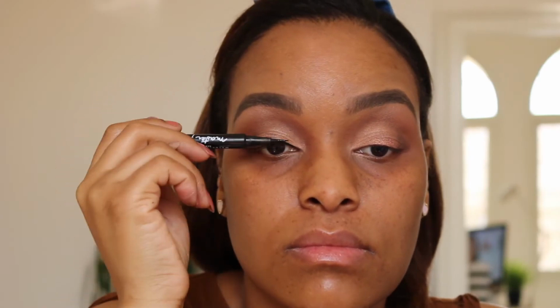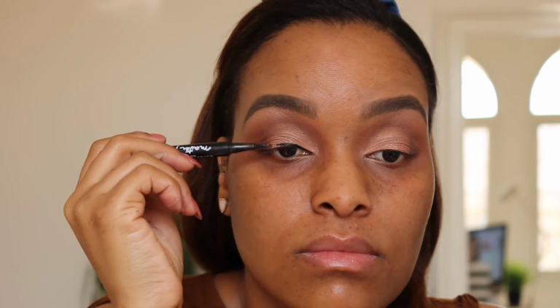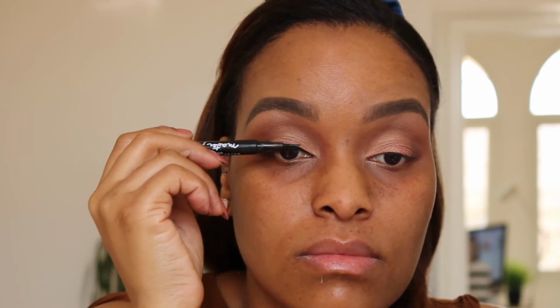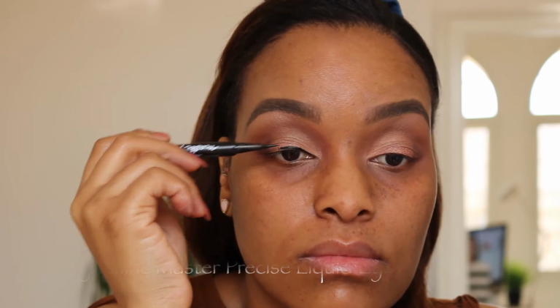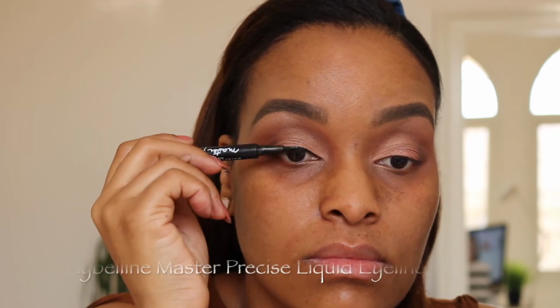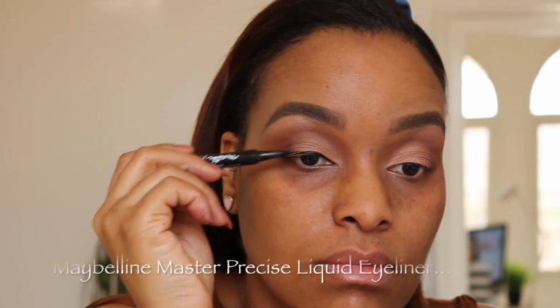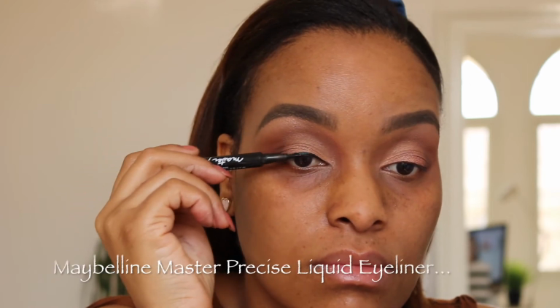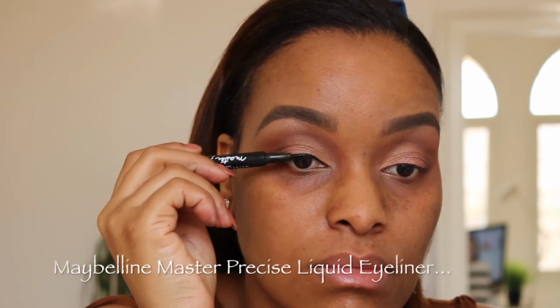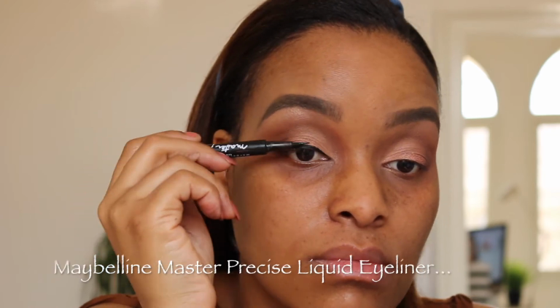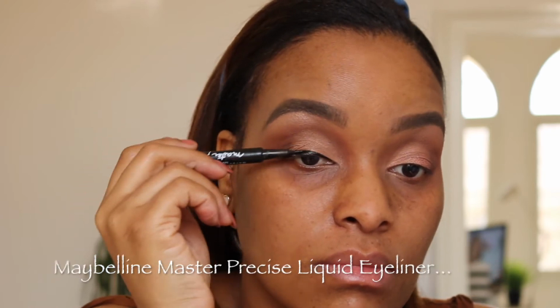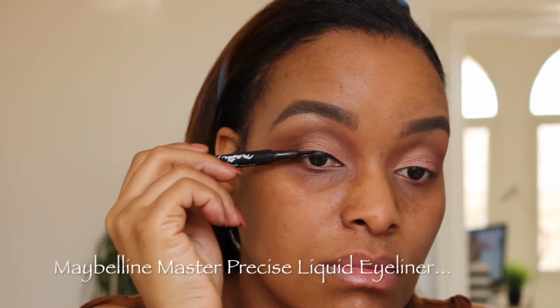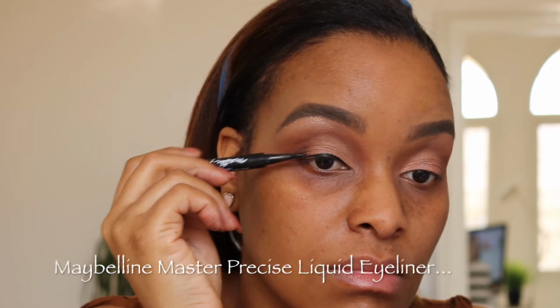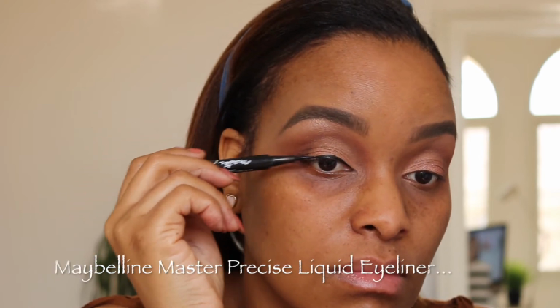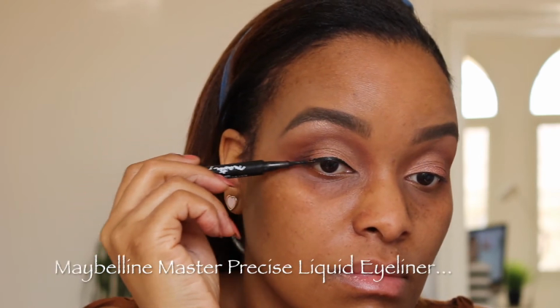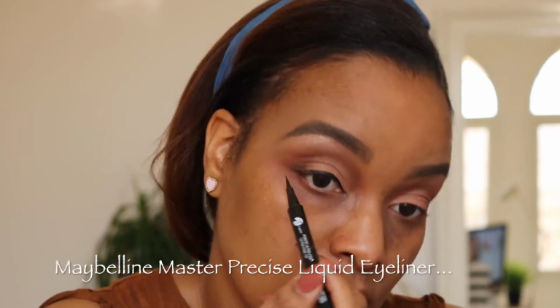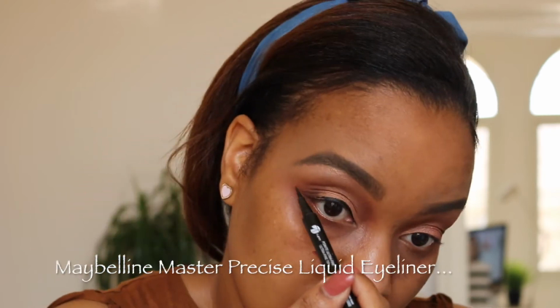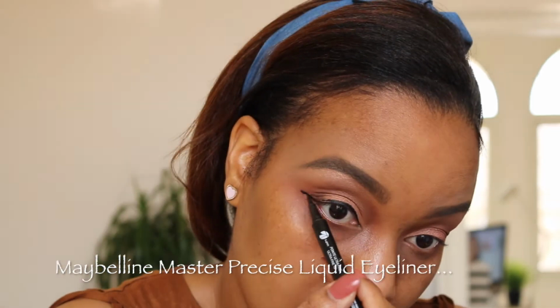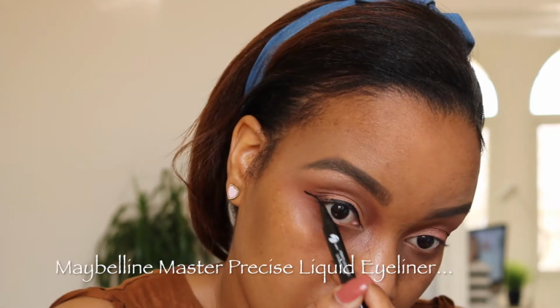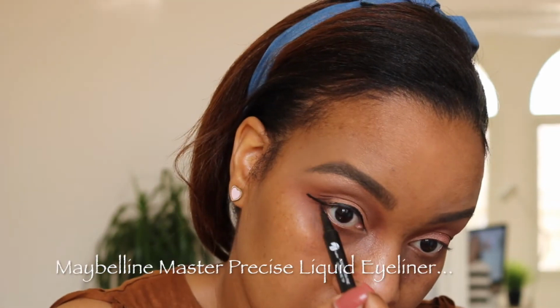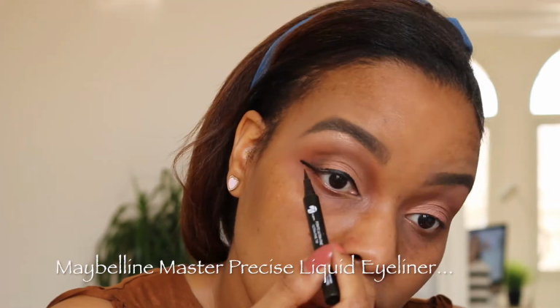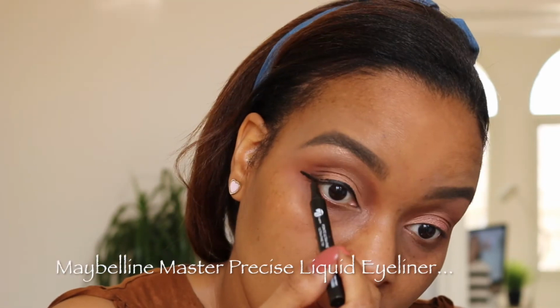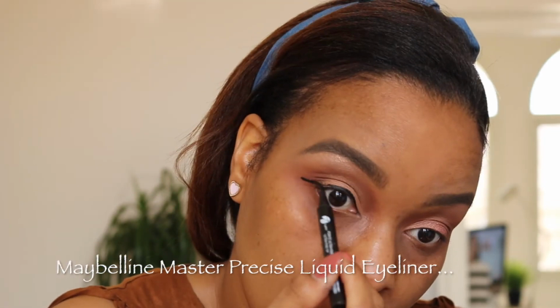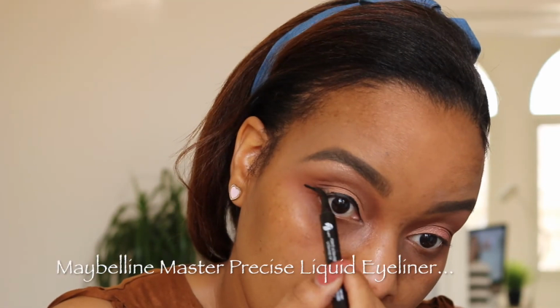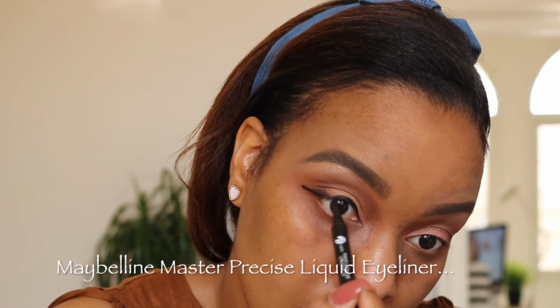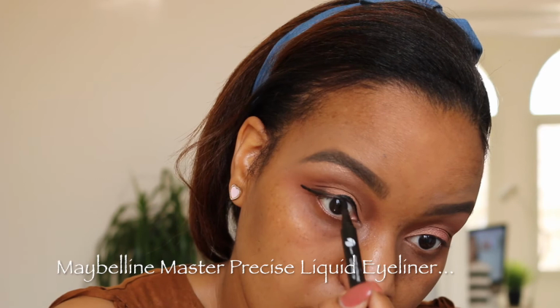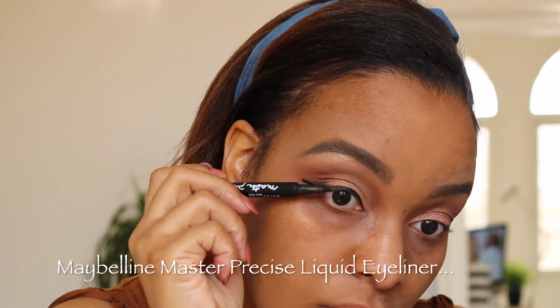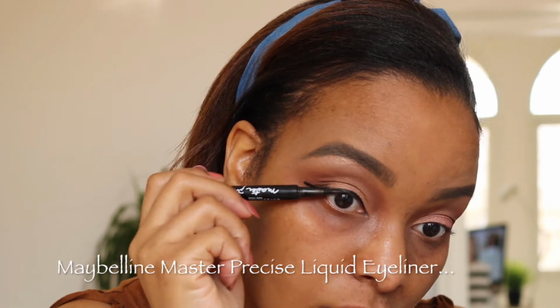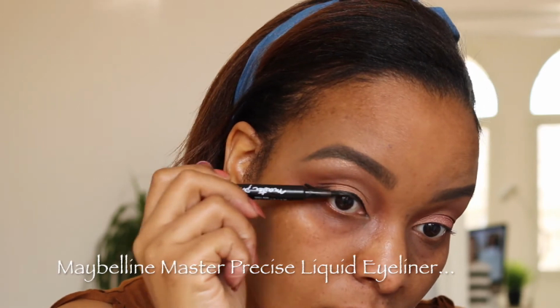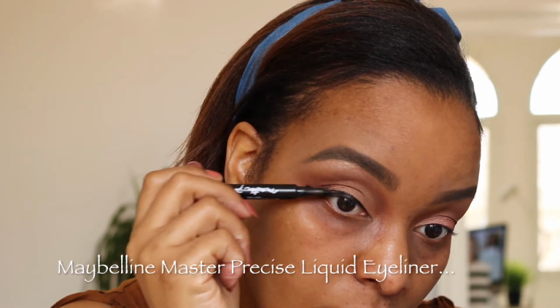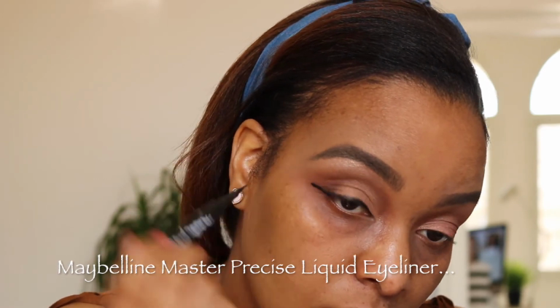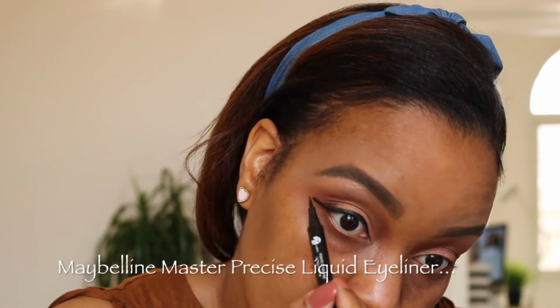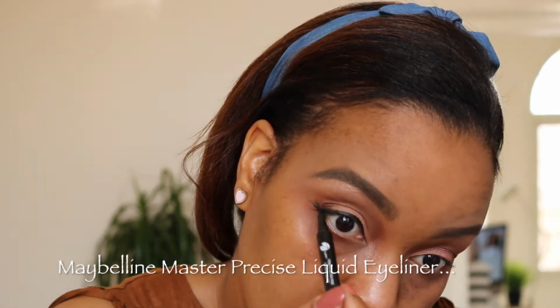I've been working on my wing eyeliner and I think I'm getting it down slowly but surely.